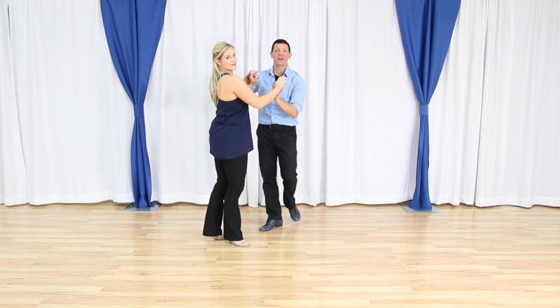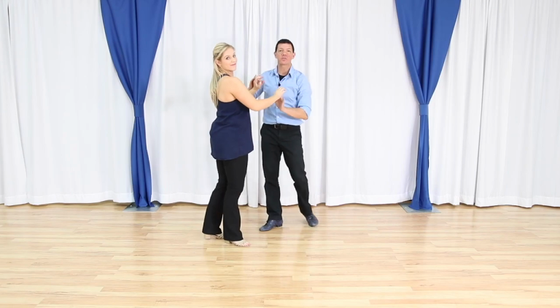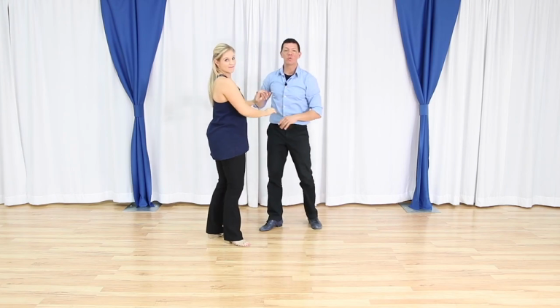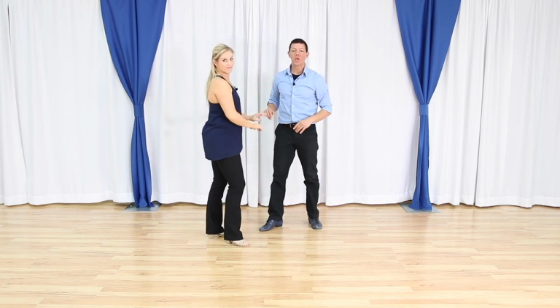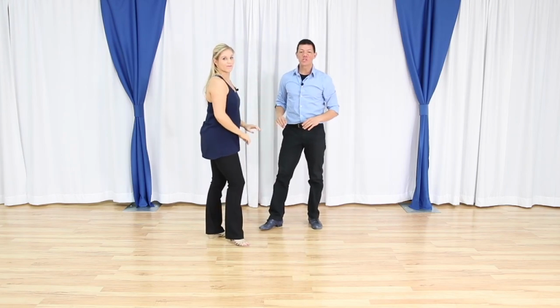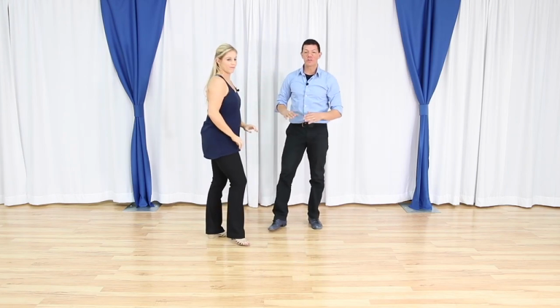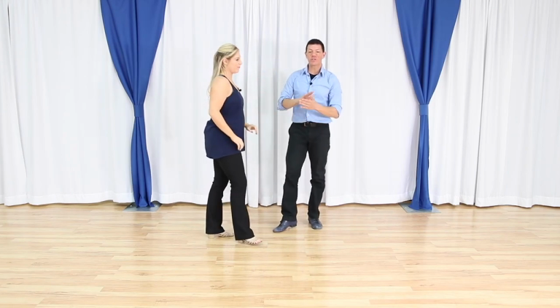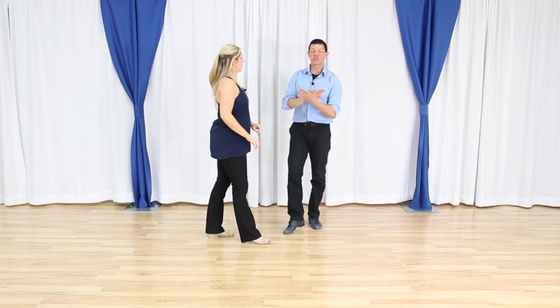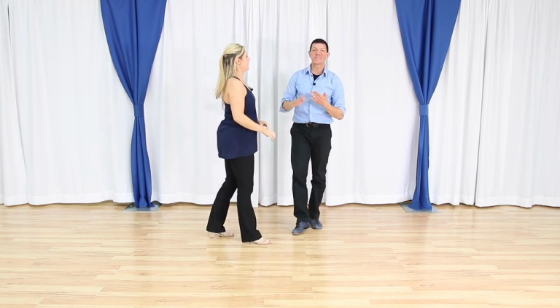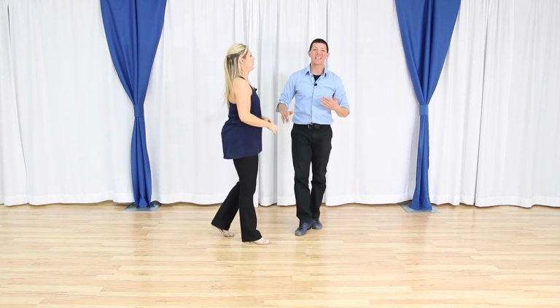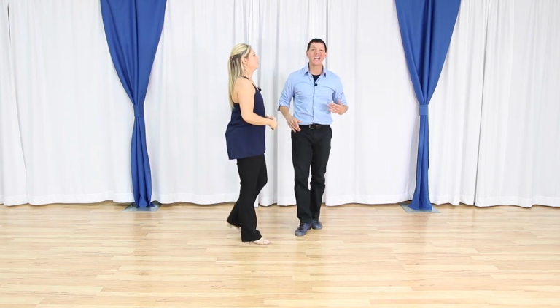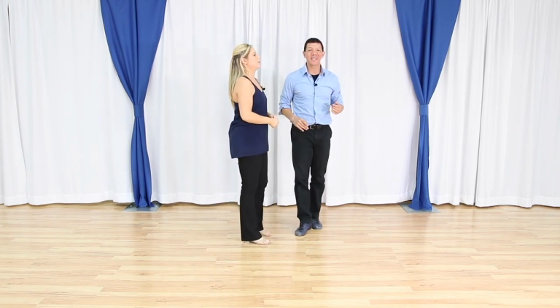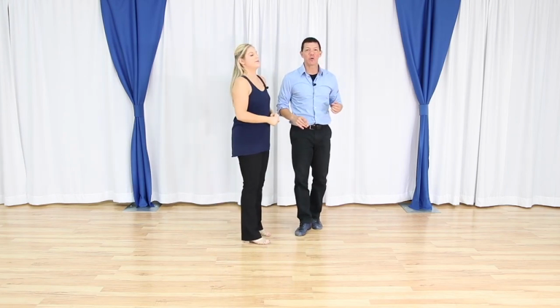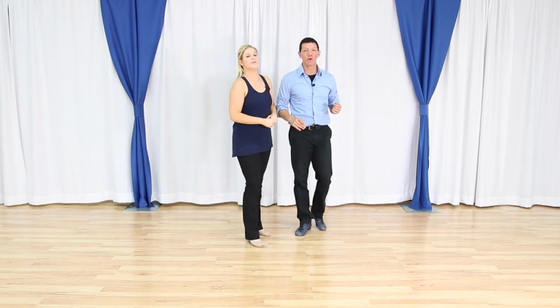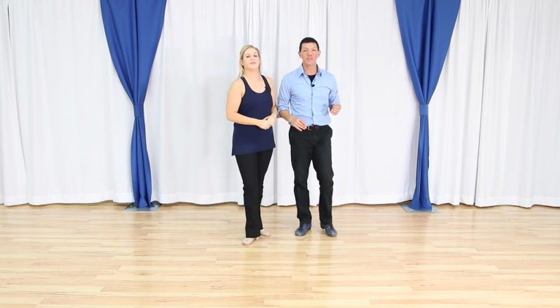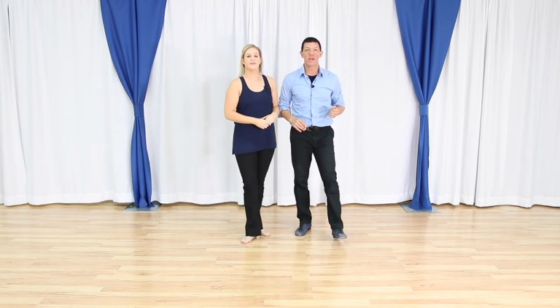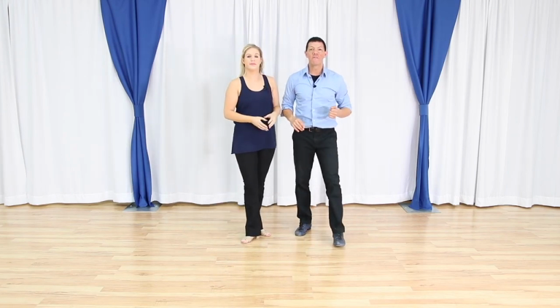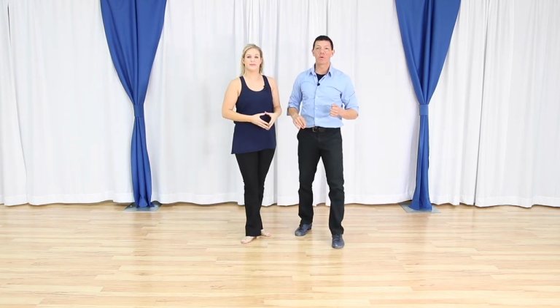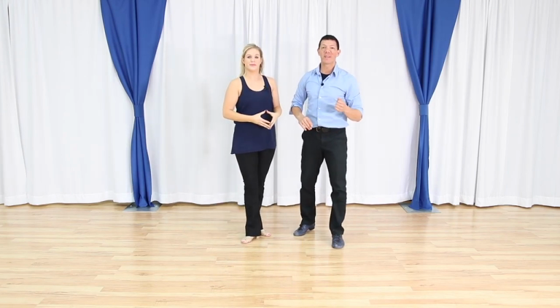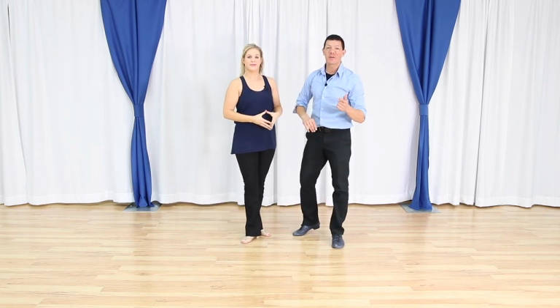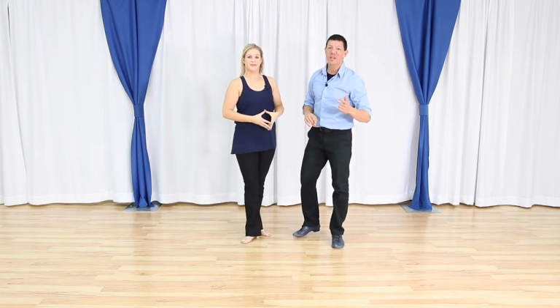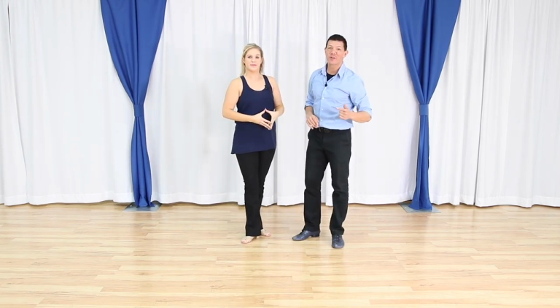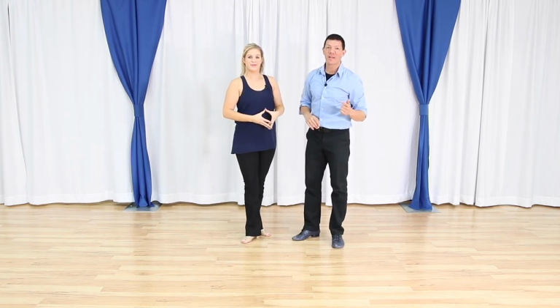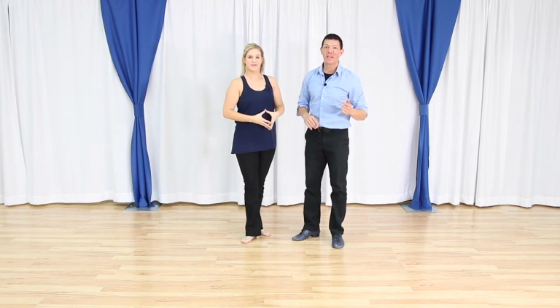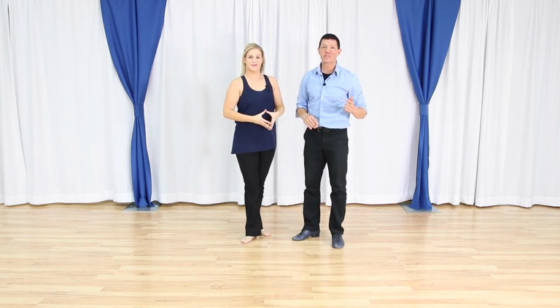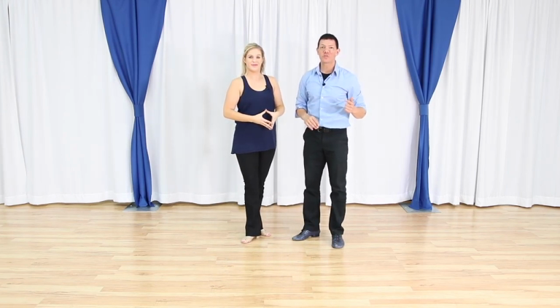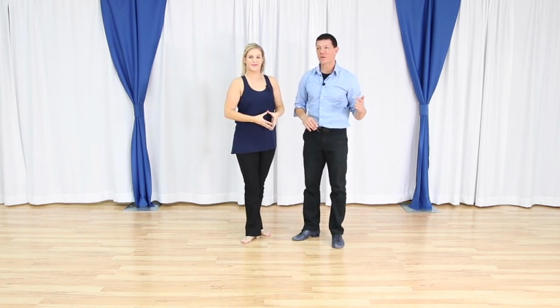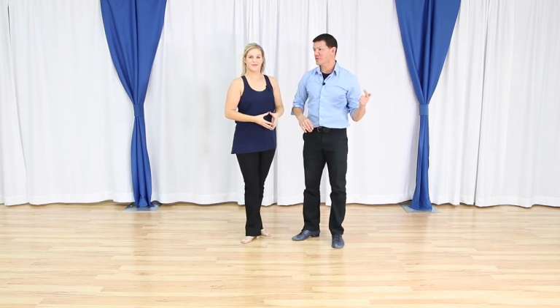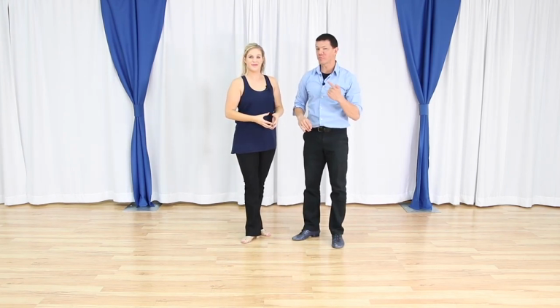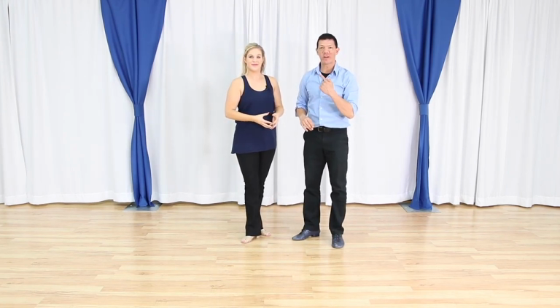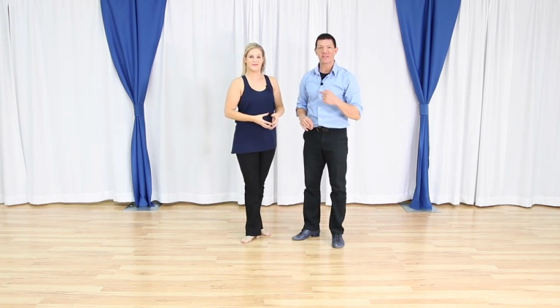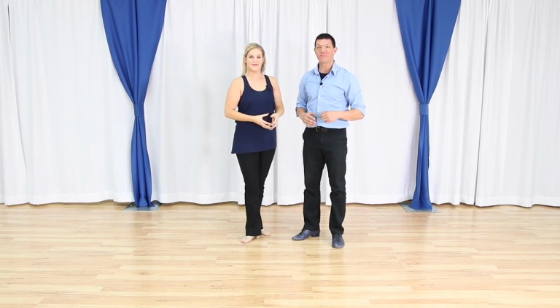So there are your sliding doors for beginner to intermediate east coast swing, with some great tips.